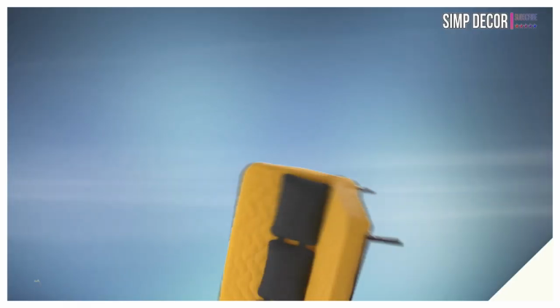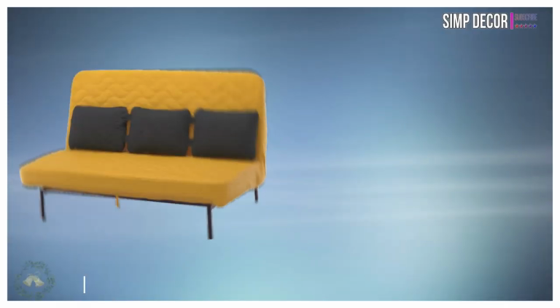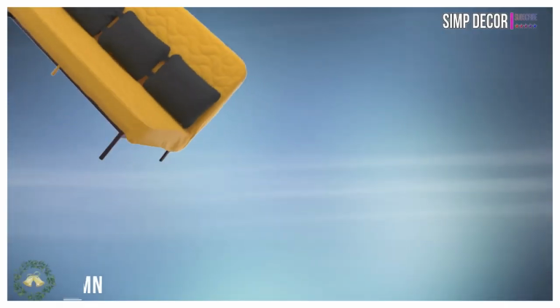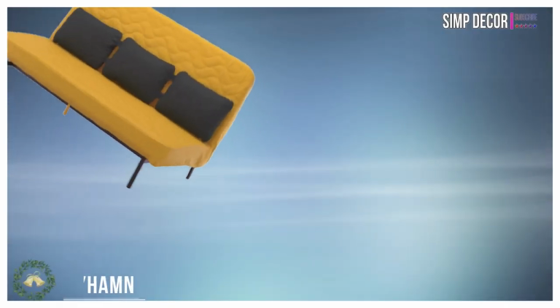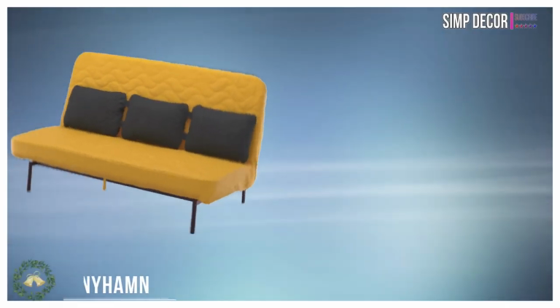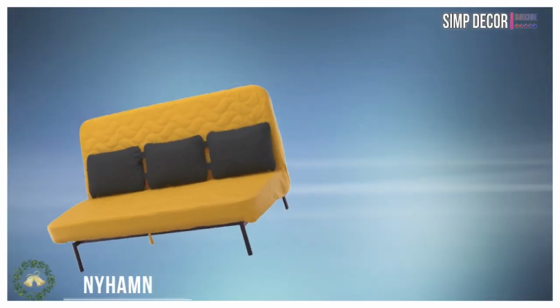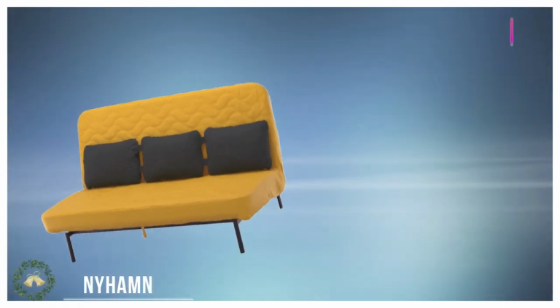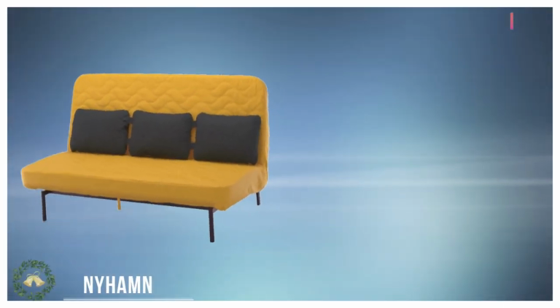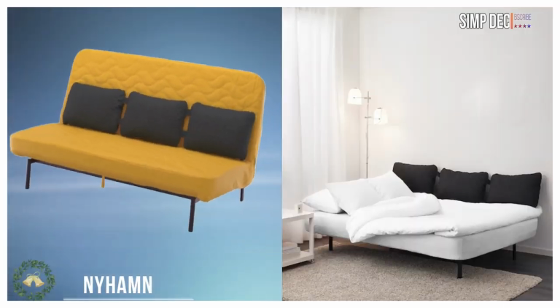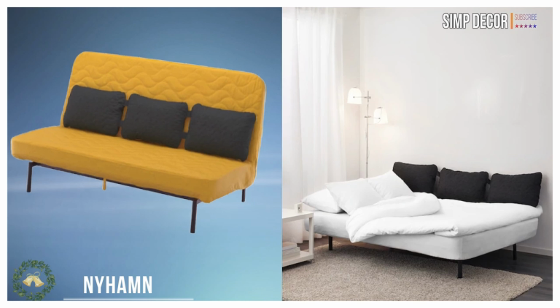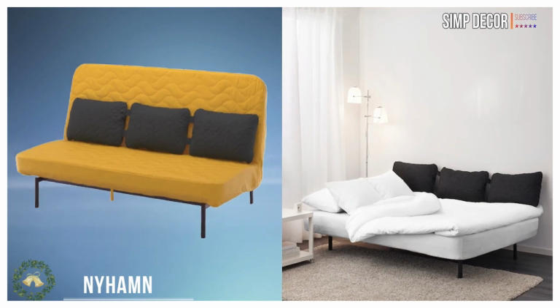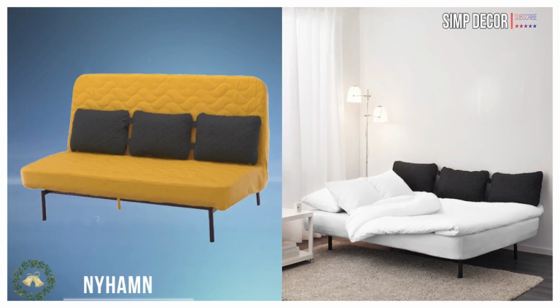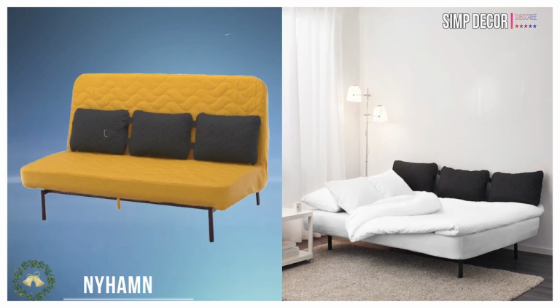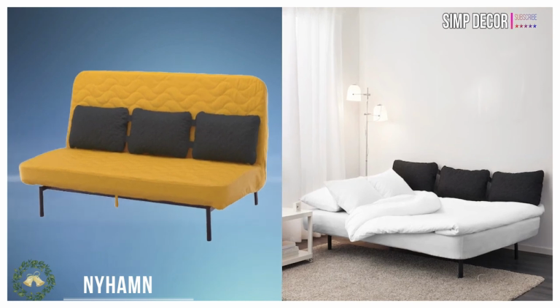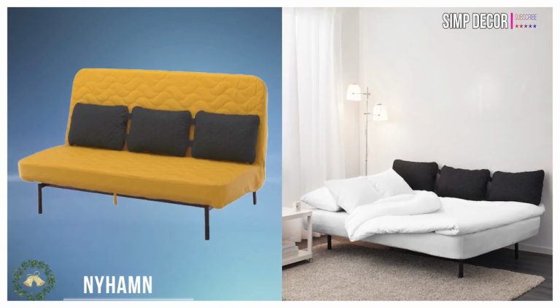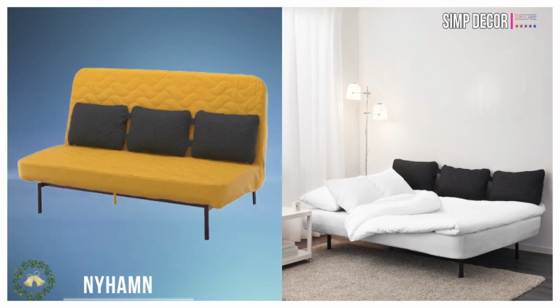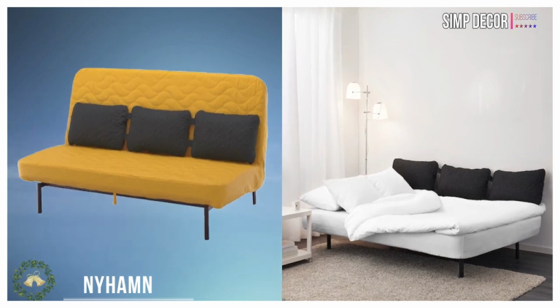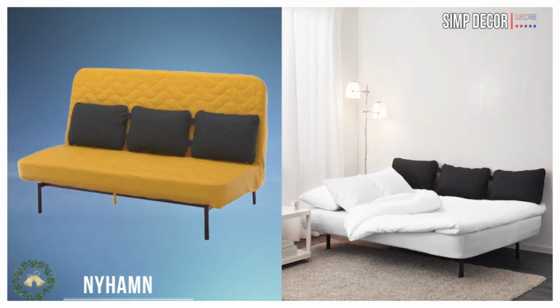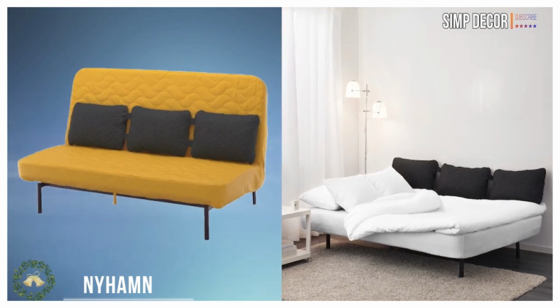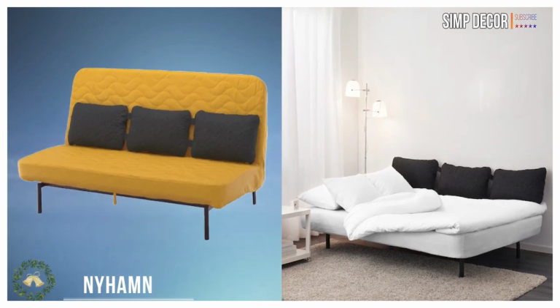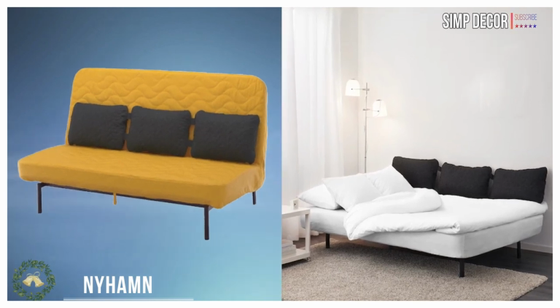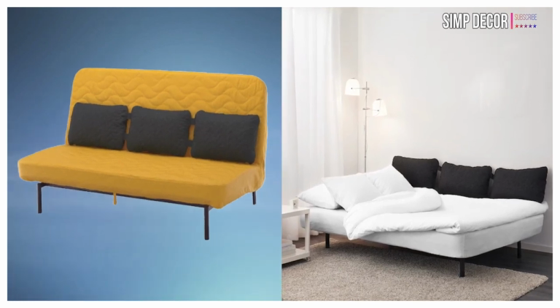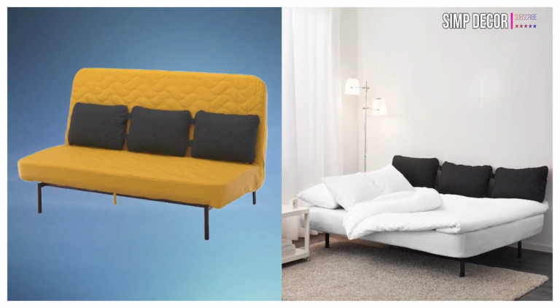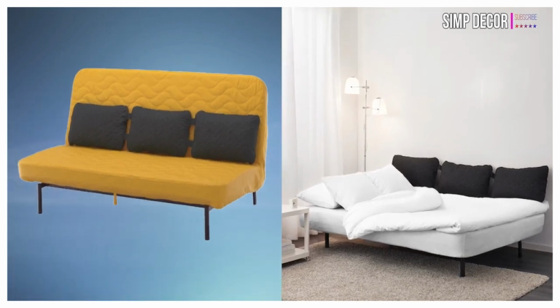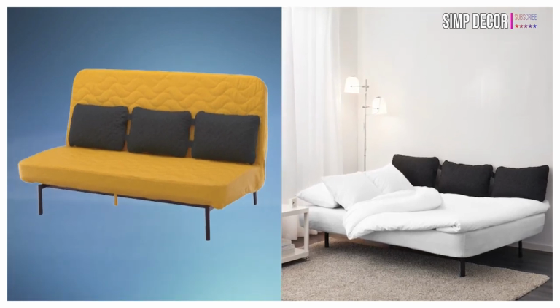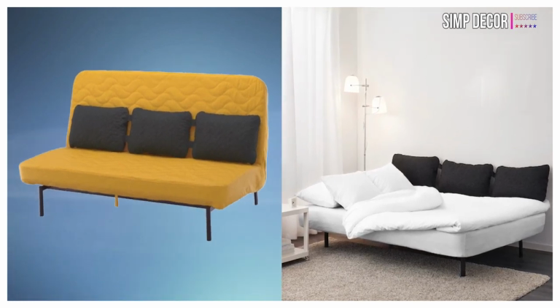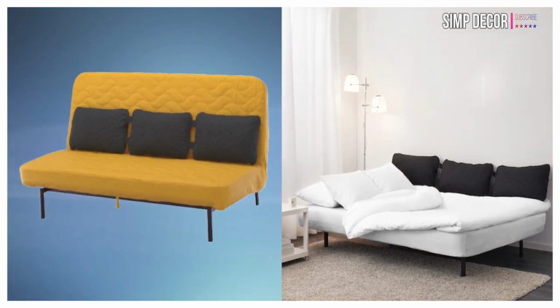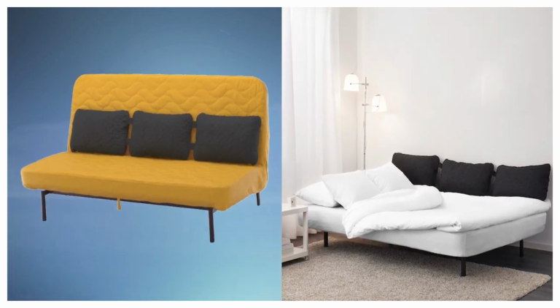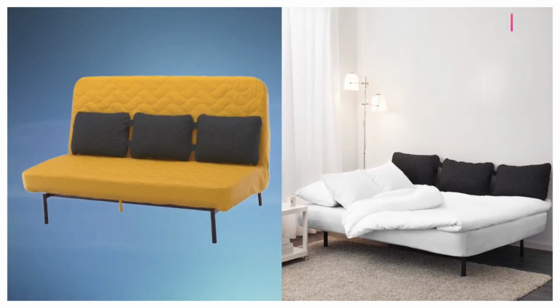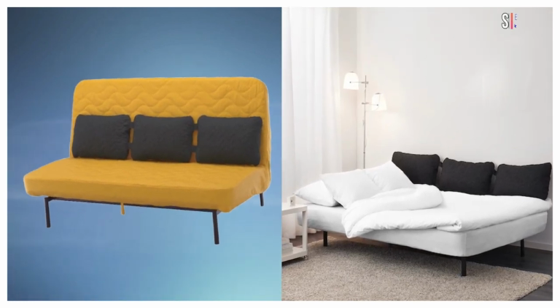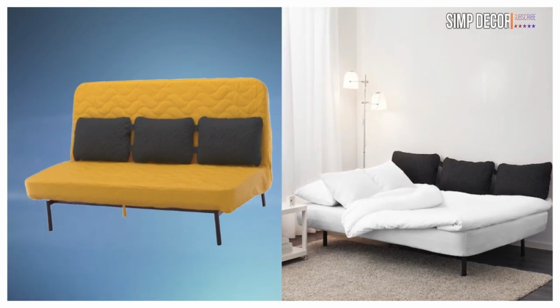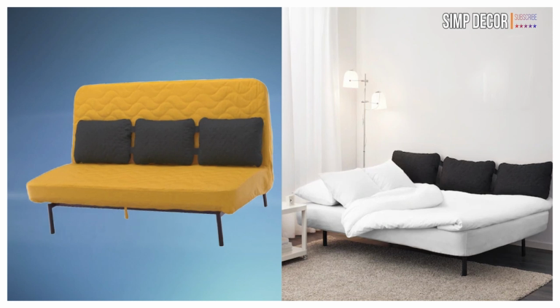1. A Sleeper Sofa. This is obviously a huge duh. Everyone needs a sofa for their very first apartment,